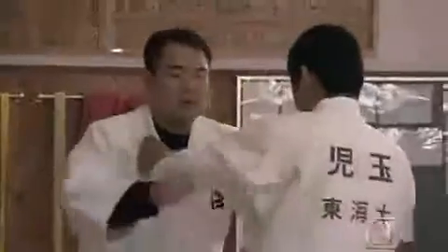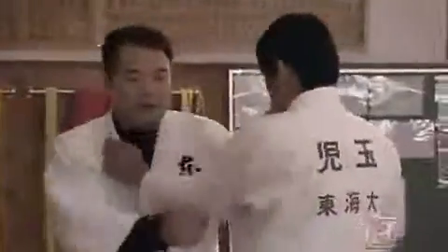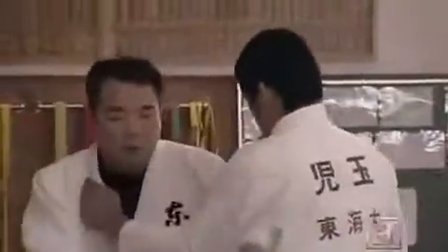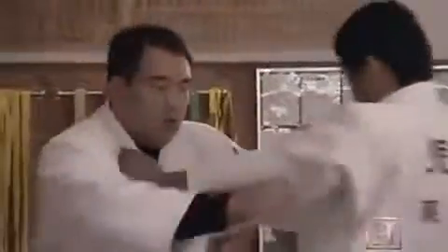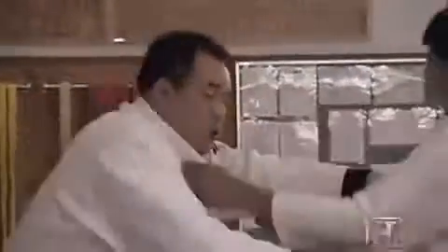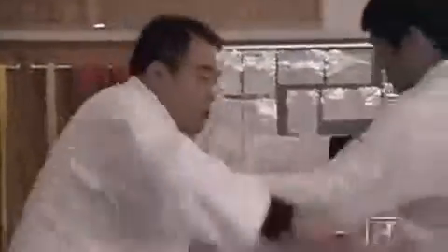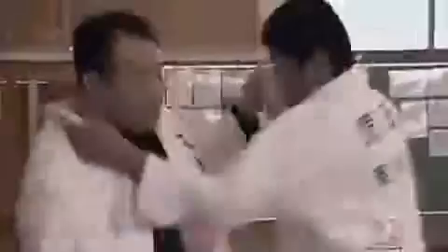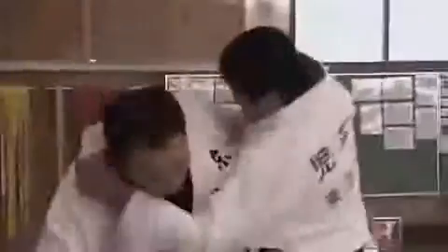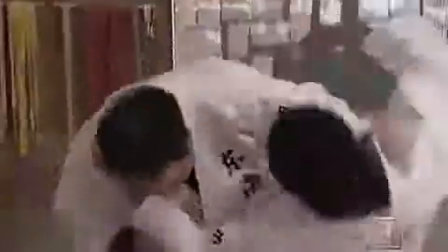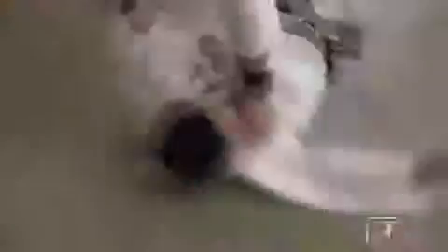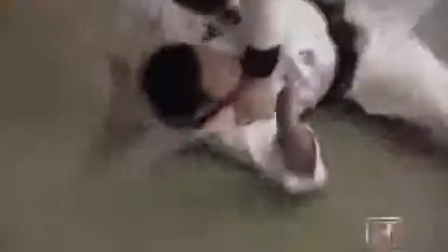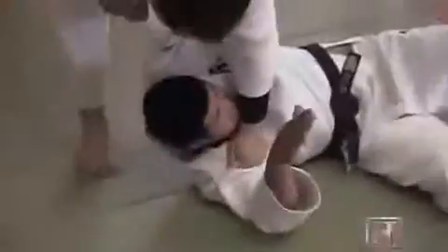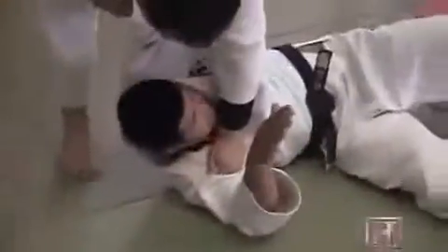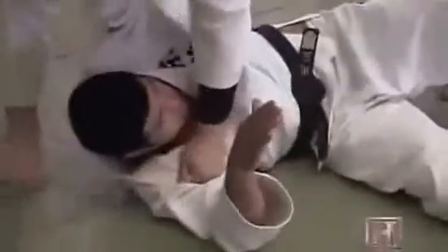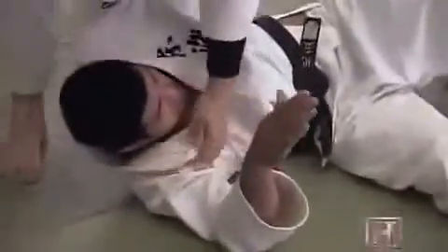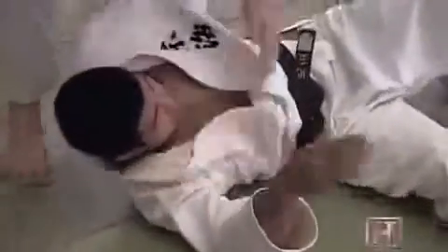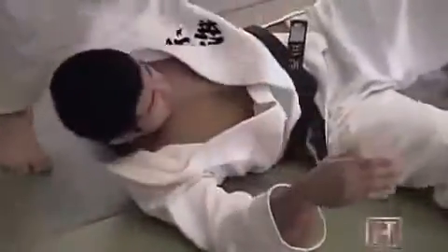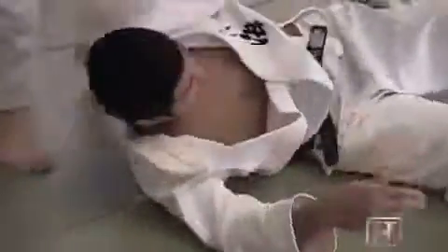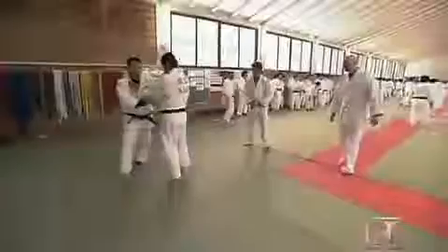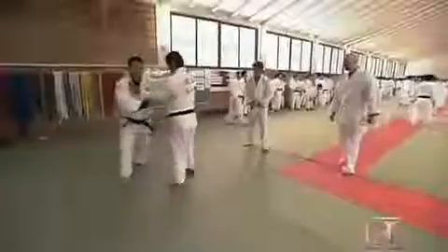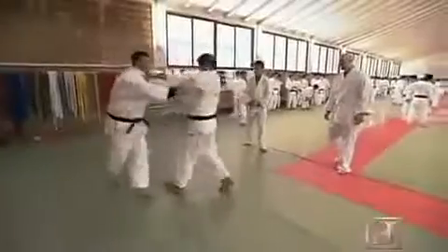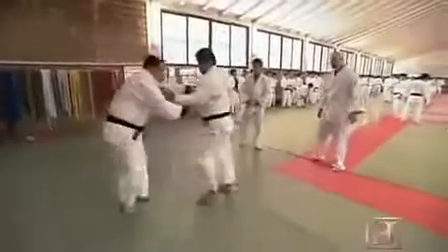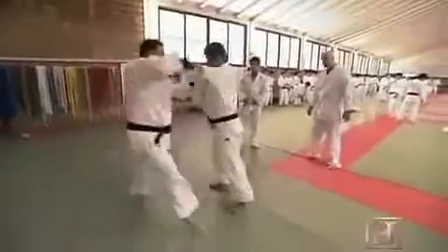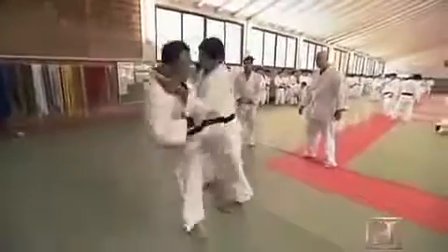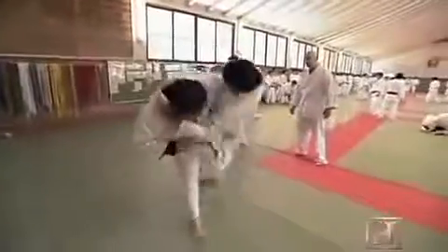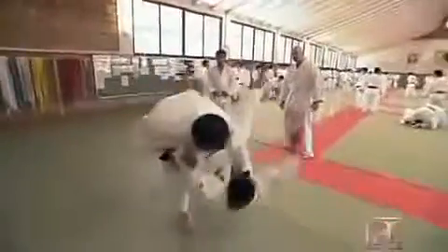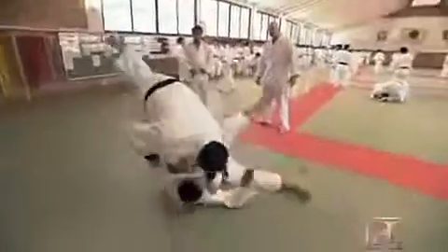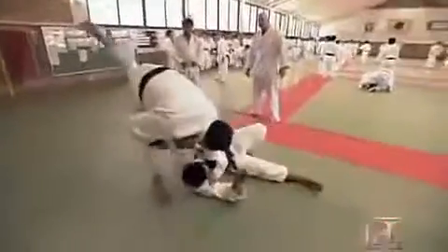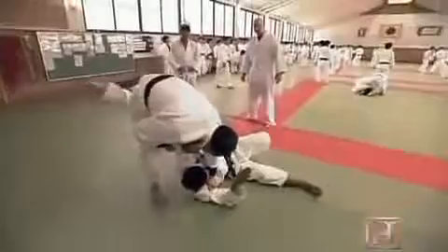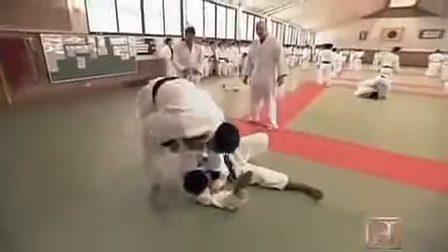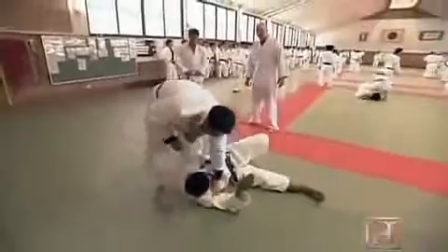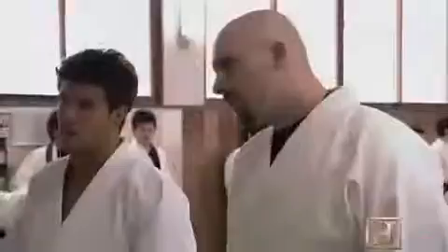A good, clean throw will not only take an opponent down to the mat, it can also begin and end a fight in one stunning move.